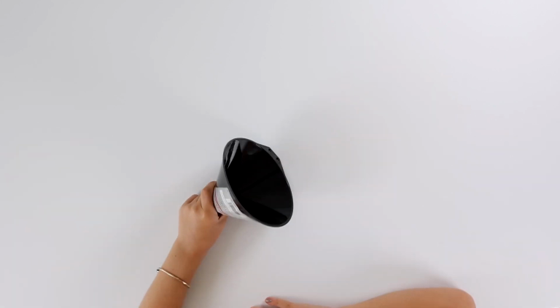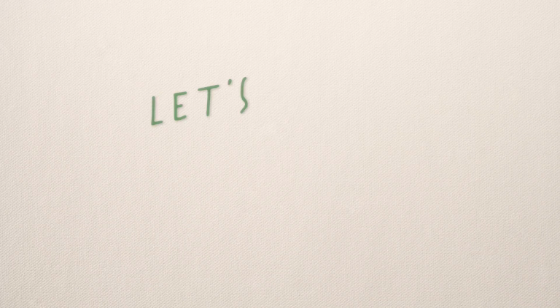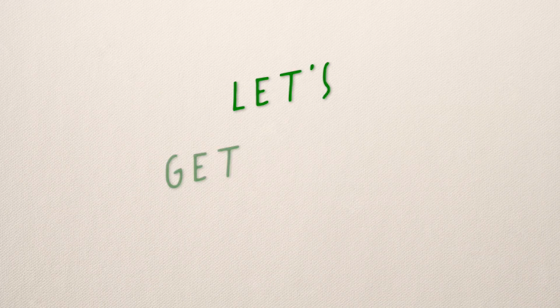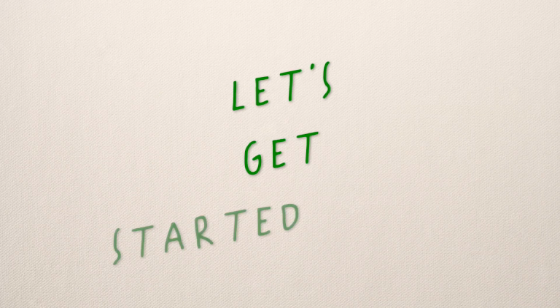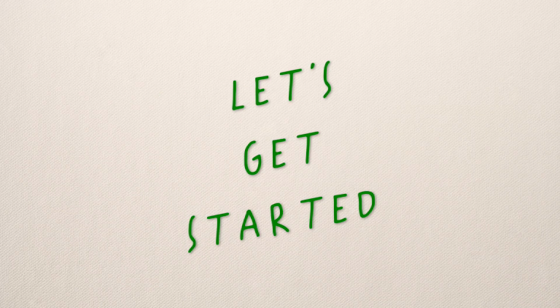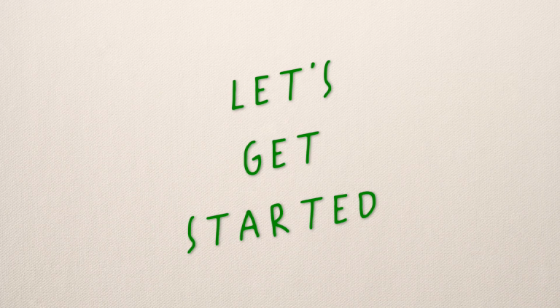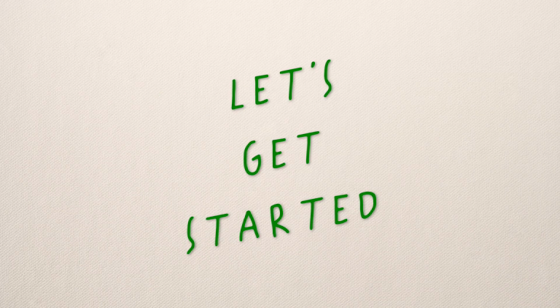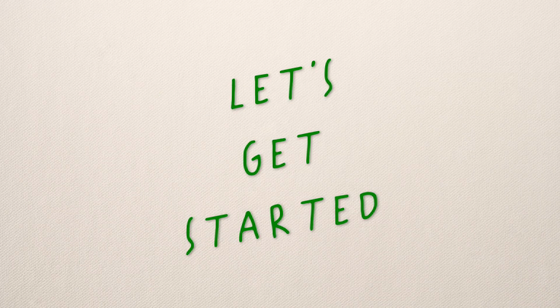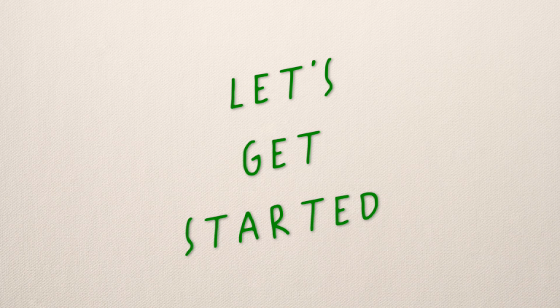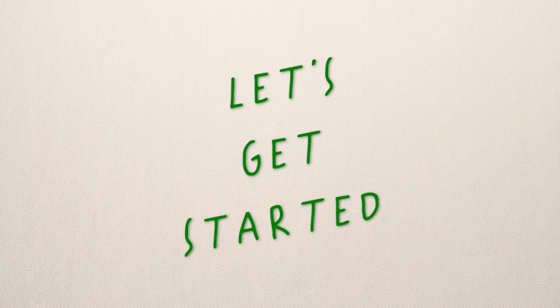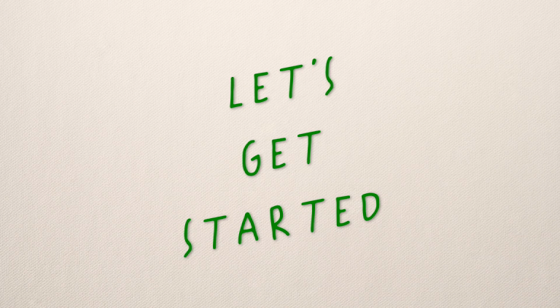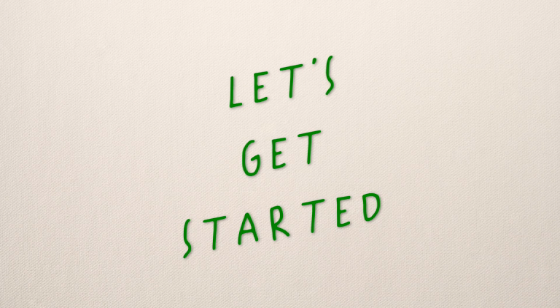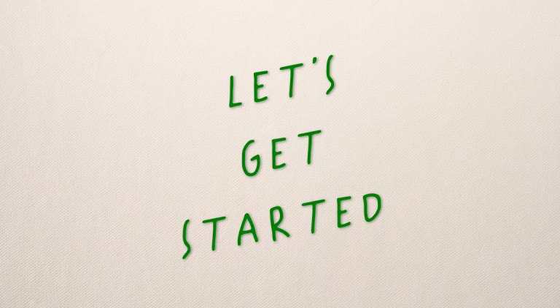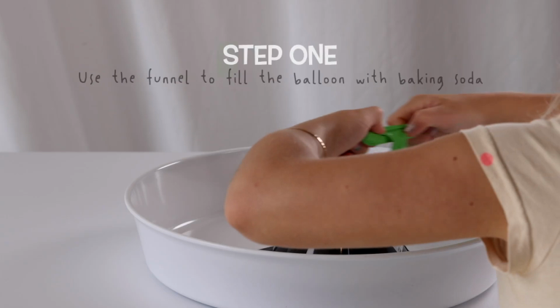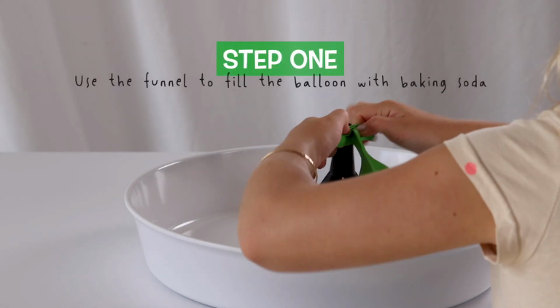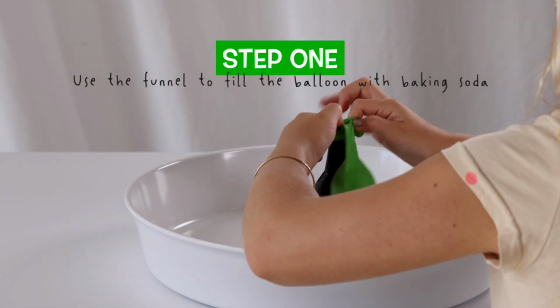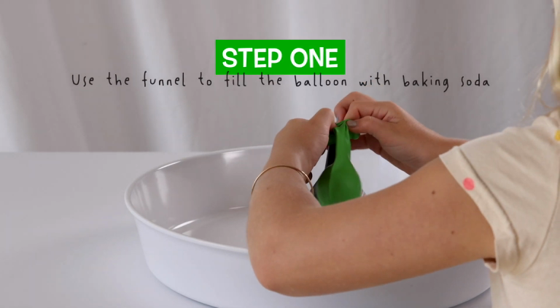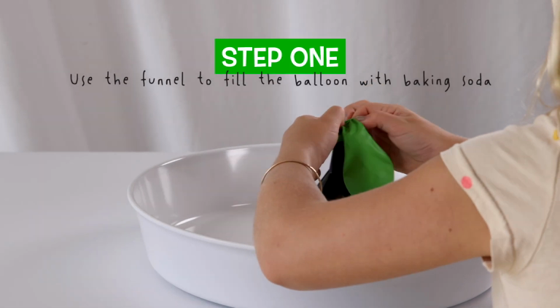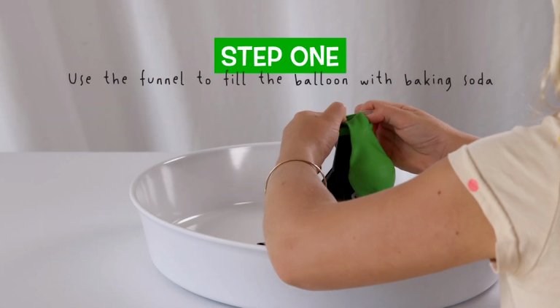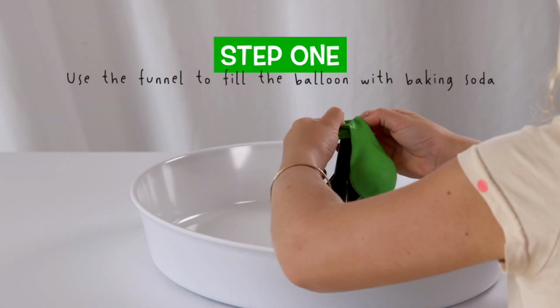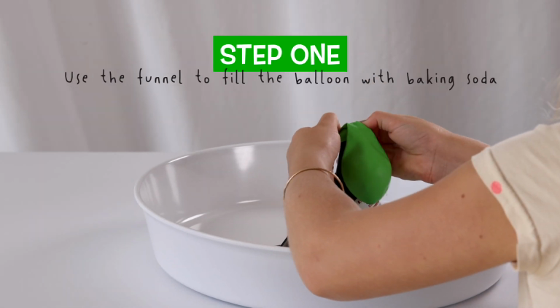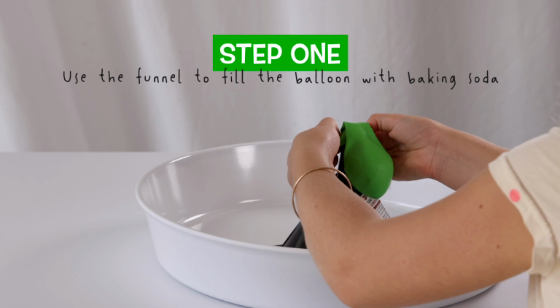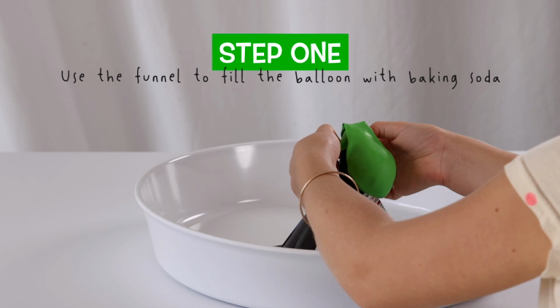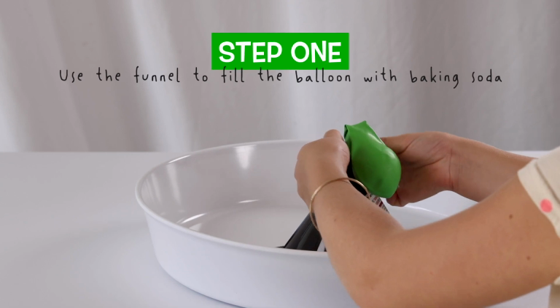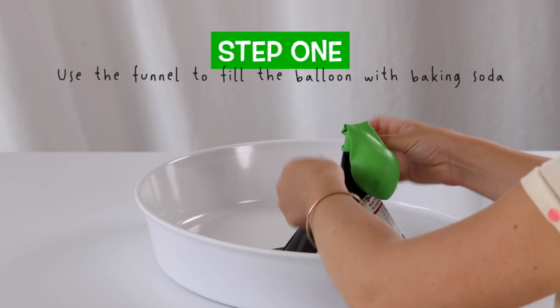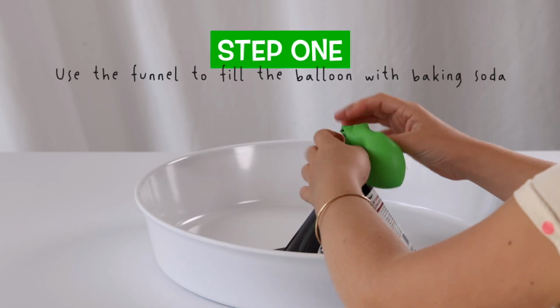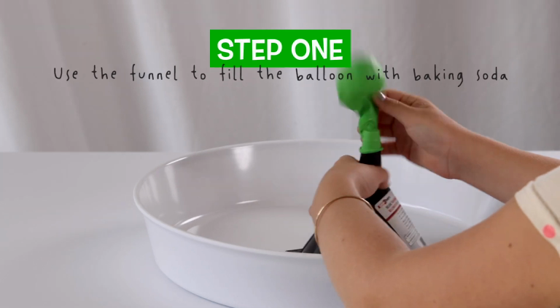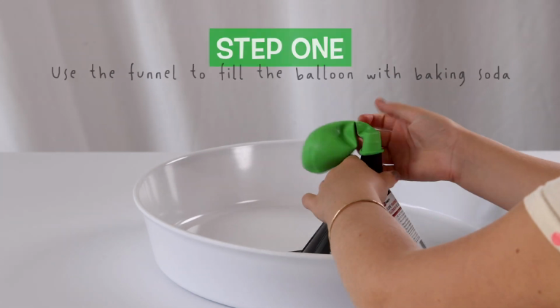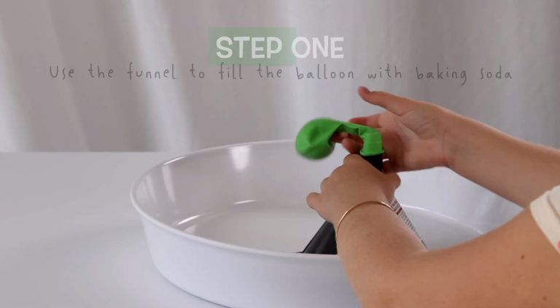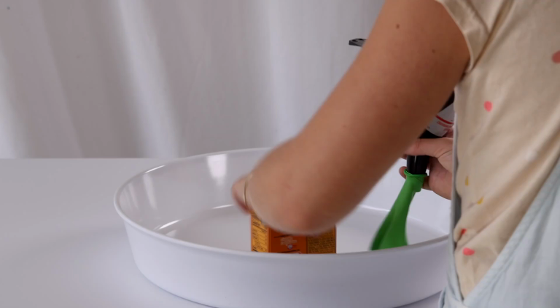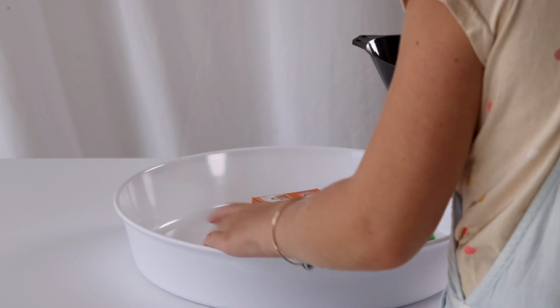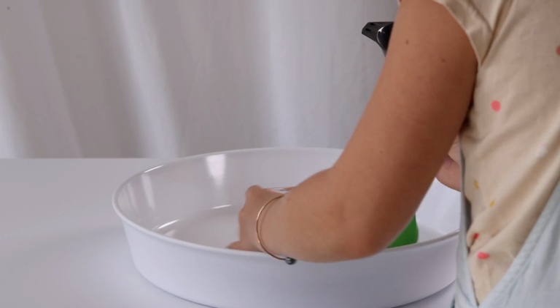Let's get started. Step 1: put the balloon on the funnel and then pour the baking soda in.